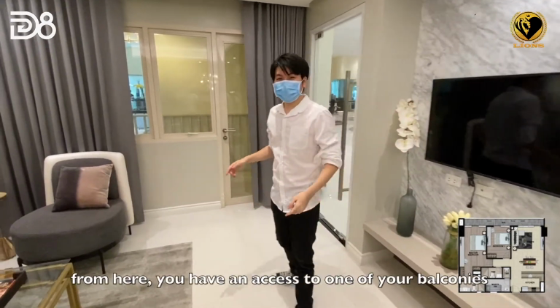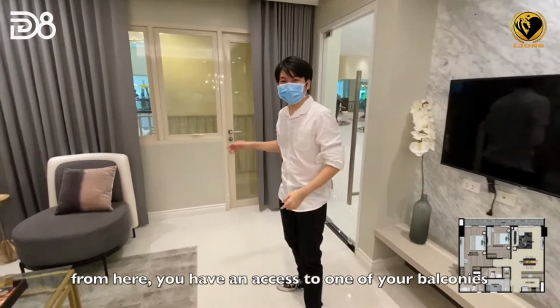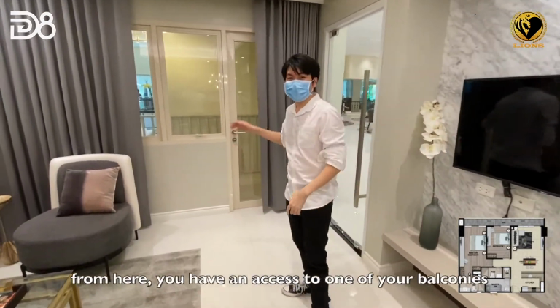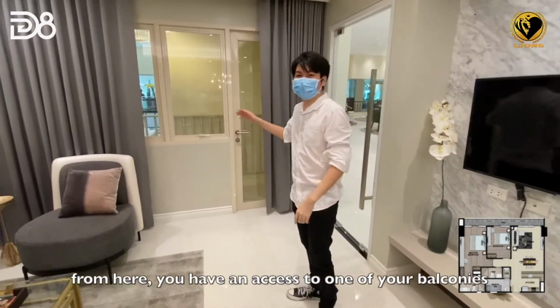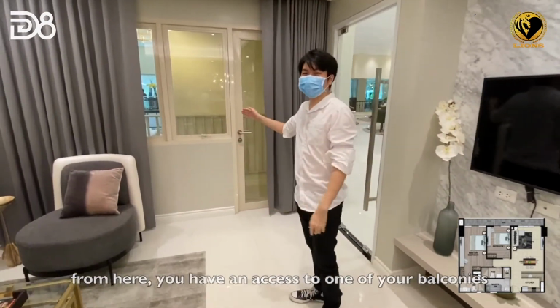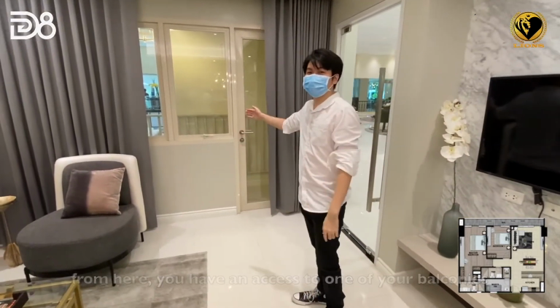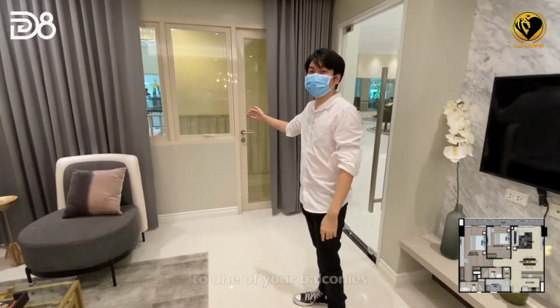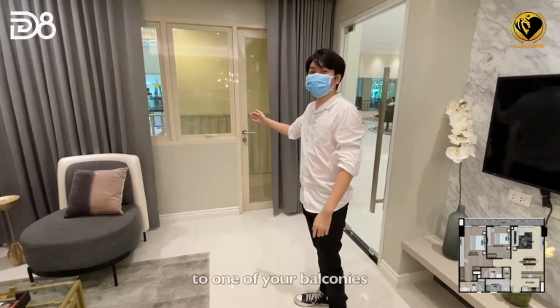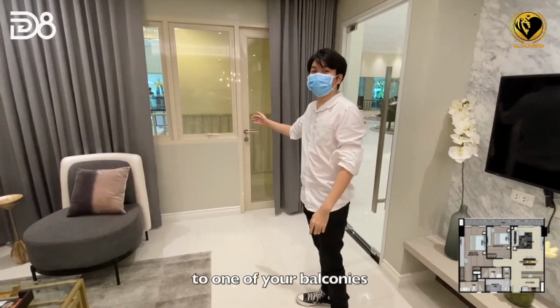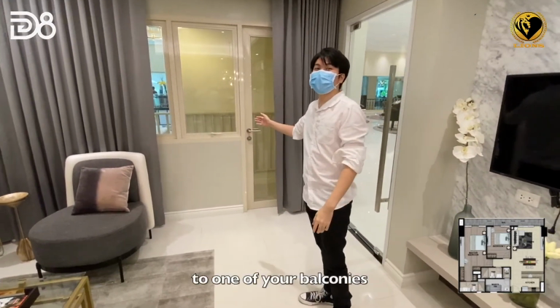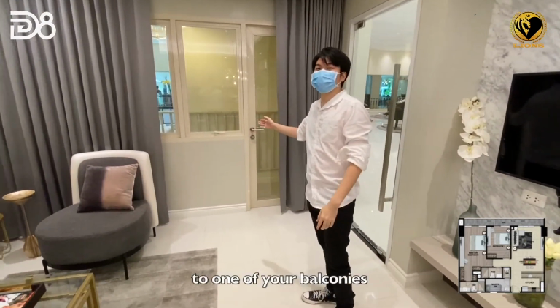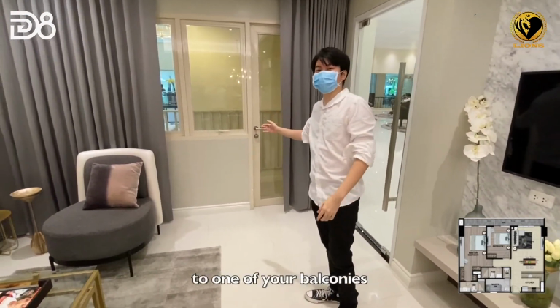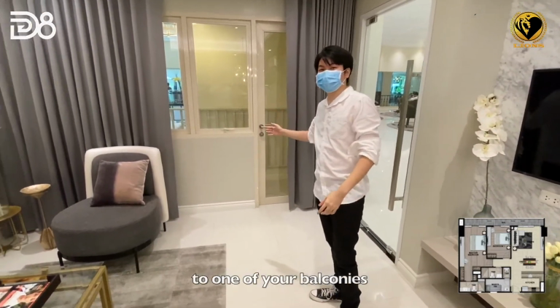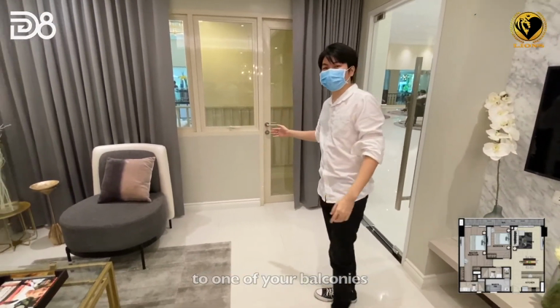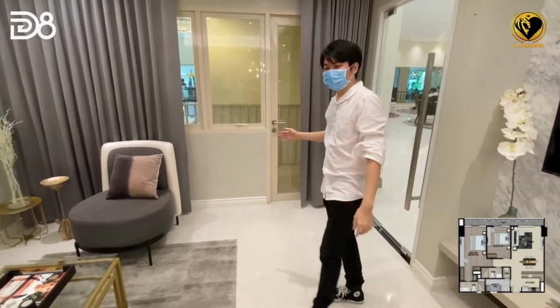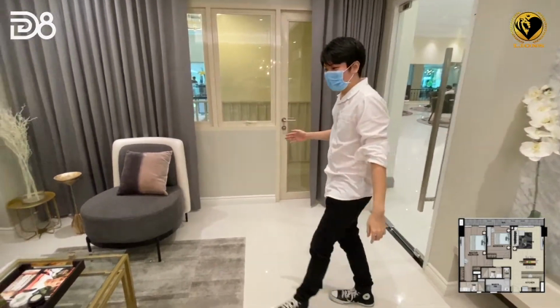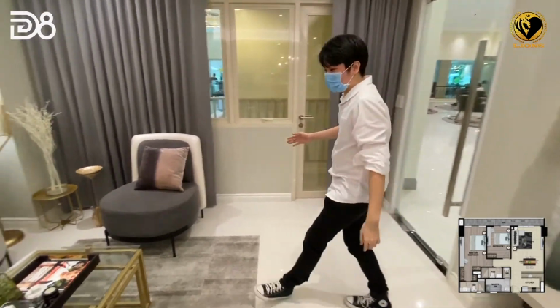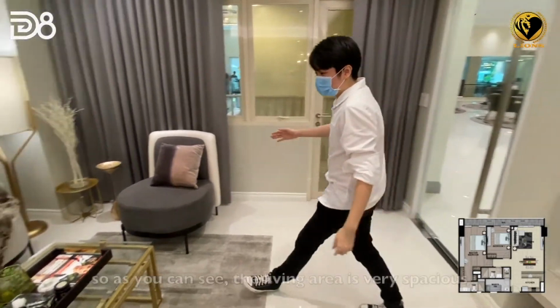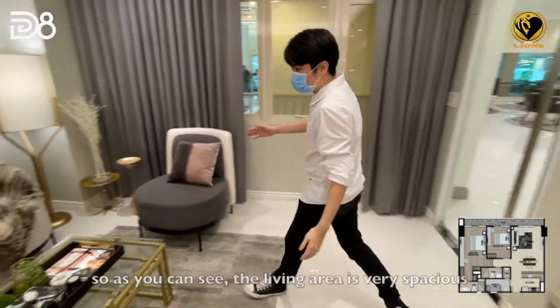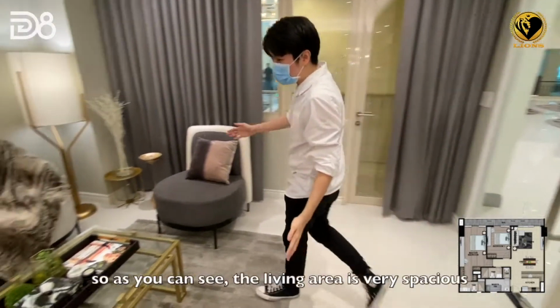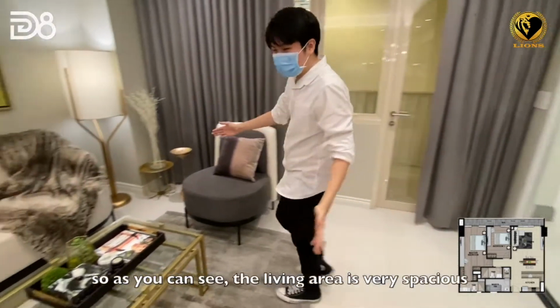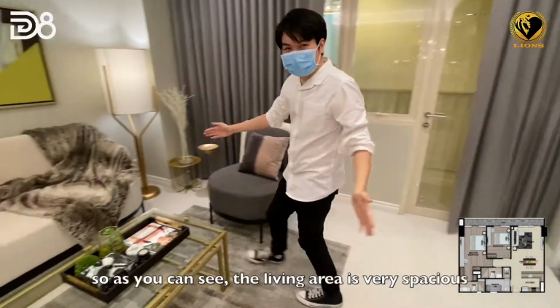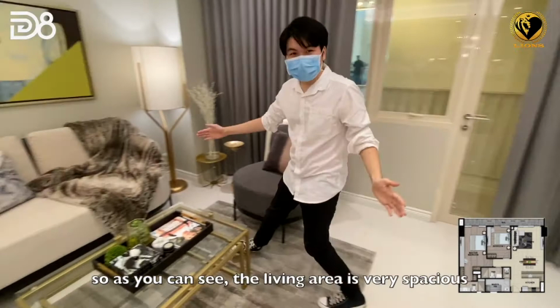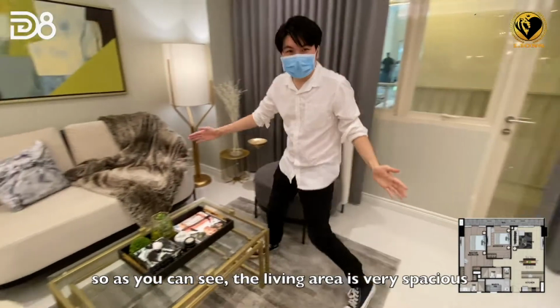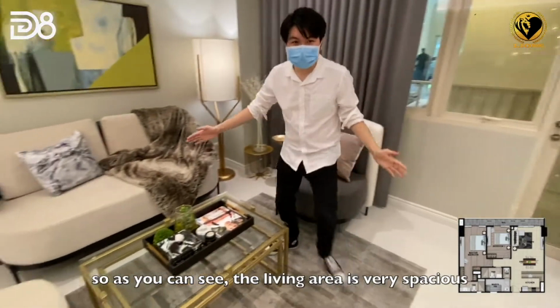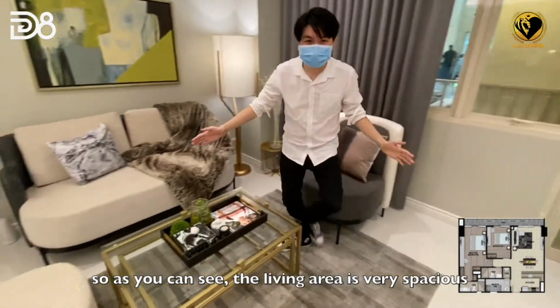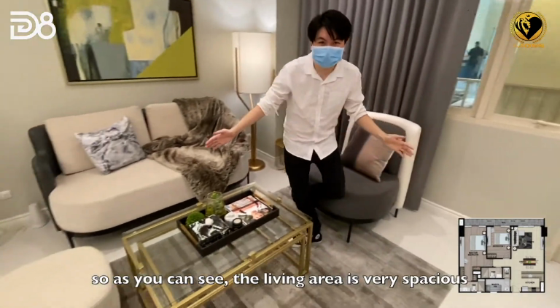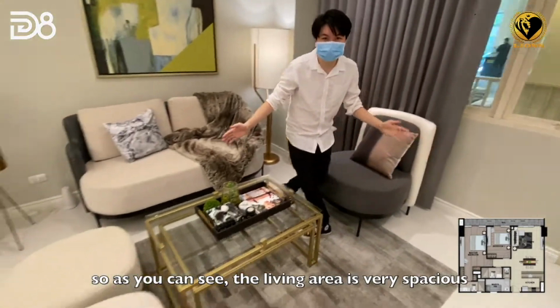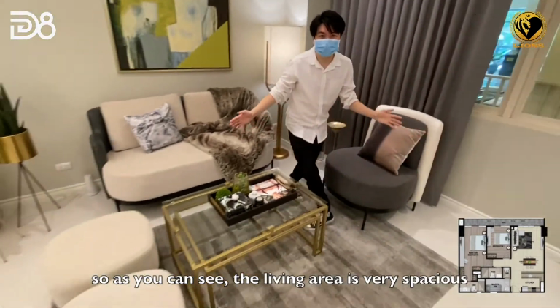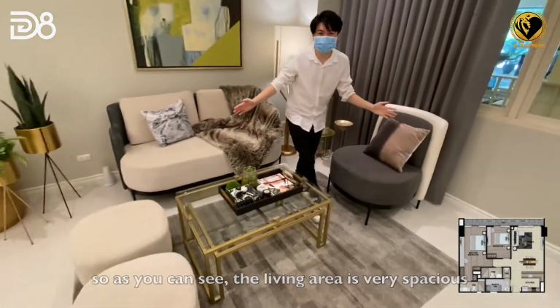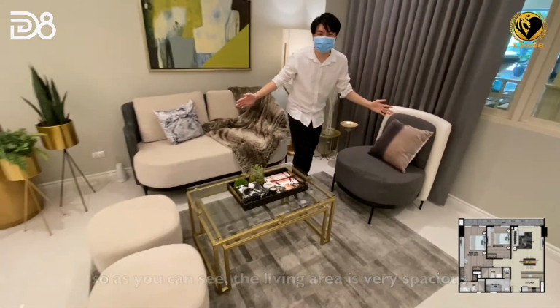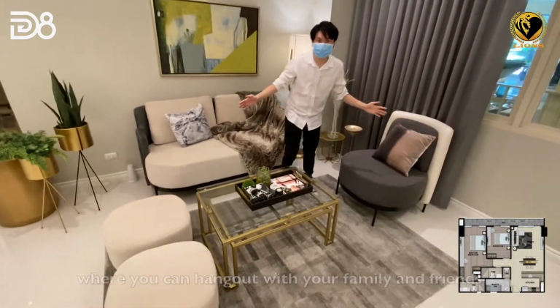We are here in the living area — a split-type aircon is already included. From here you have access to one of your balconies. As you can see, the living area is very spacious, perfect for hanging out with your family and friends.